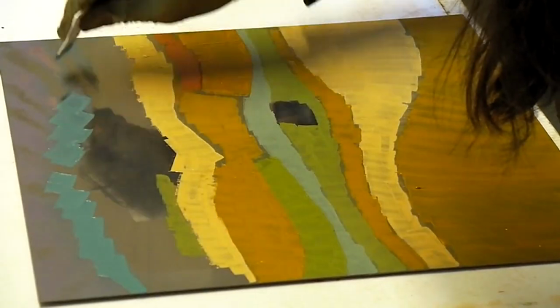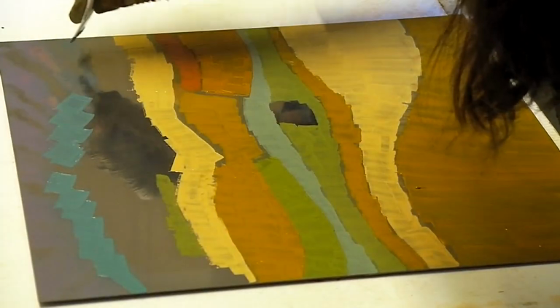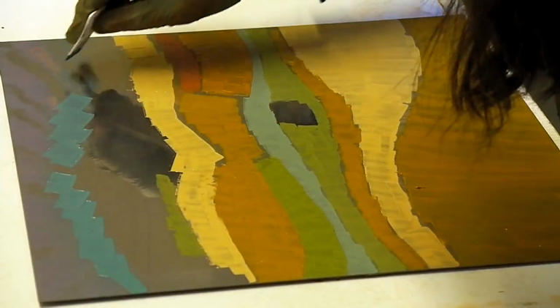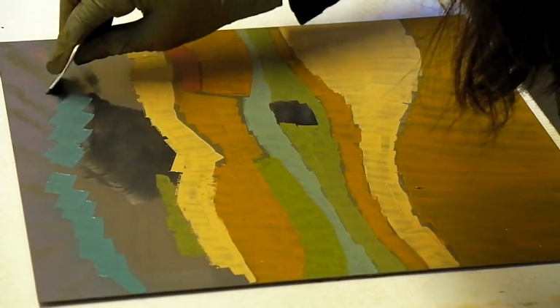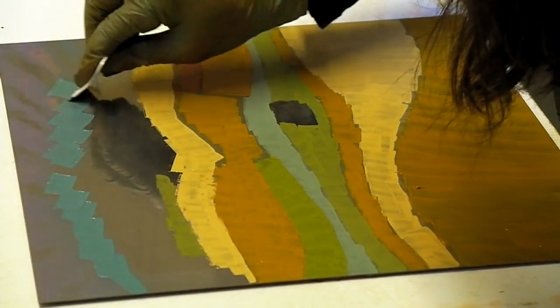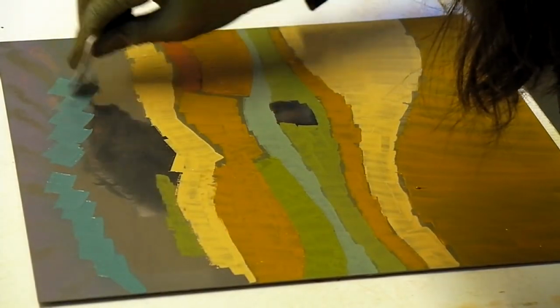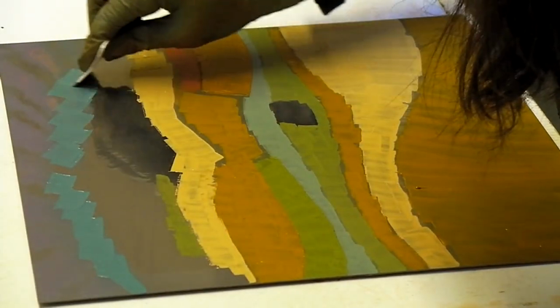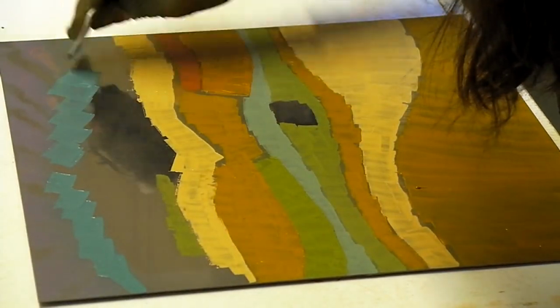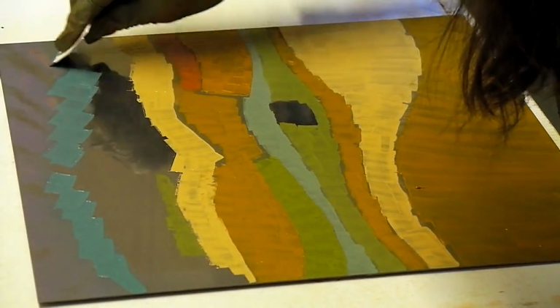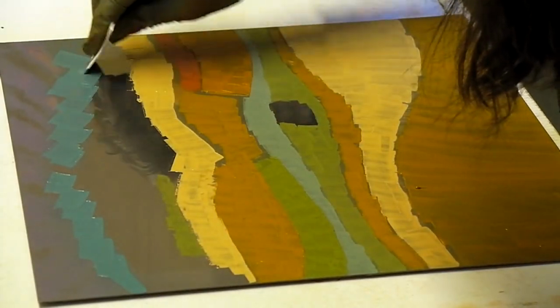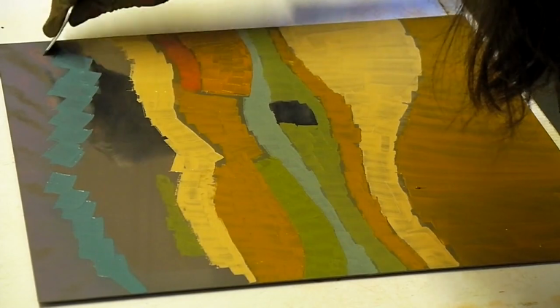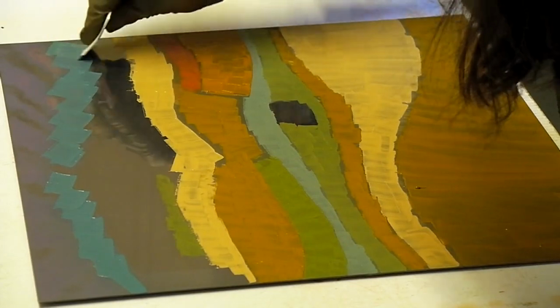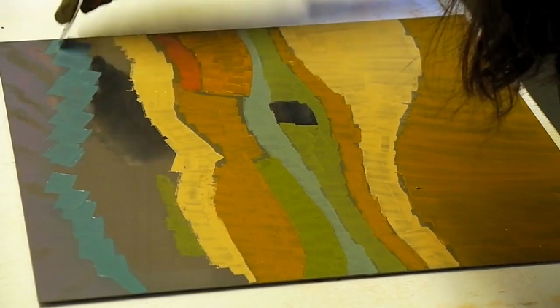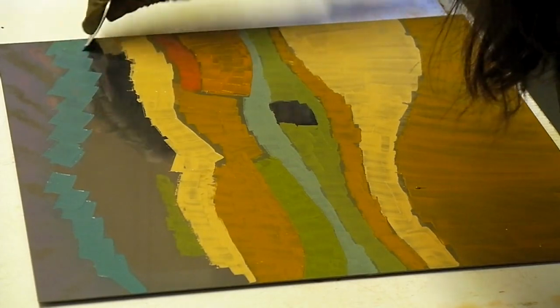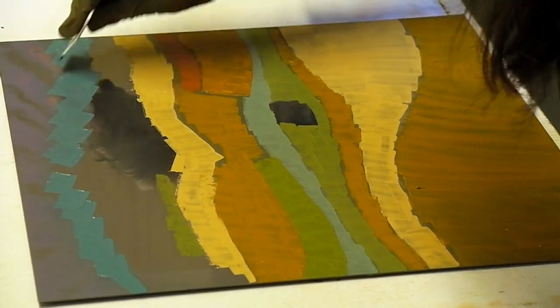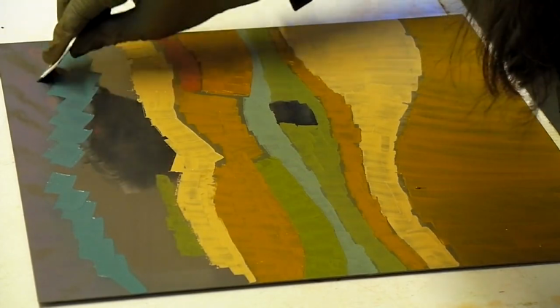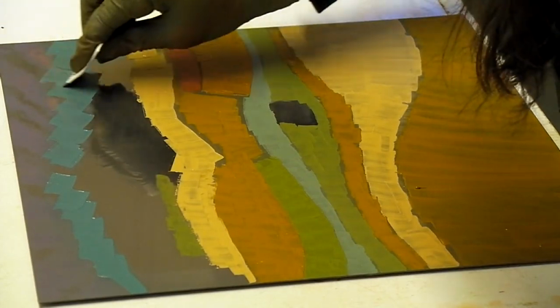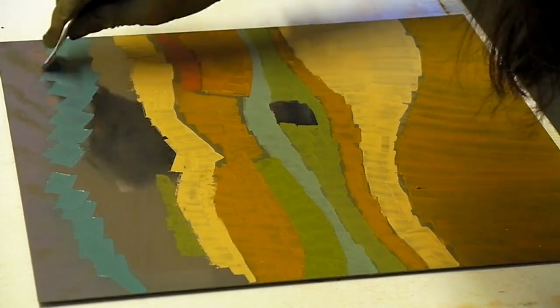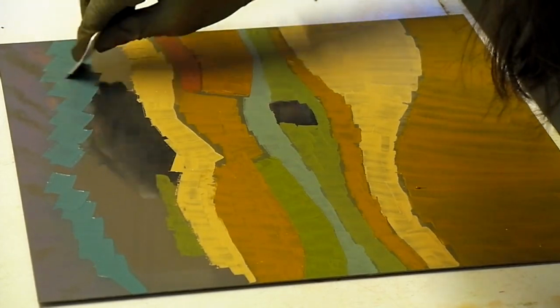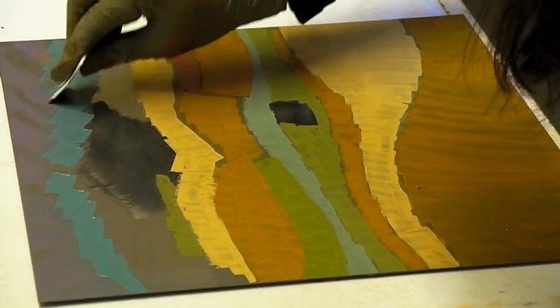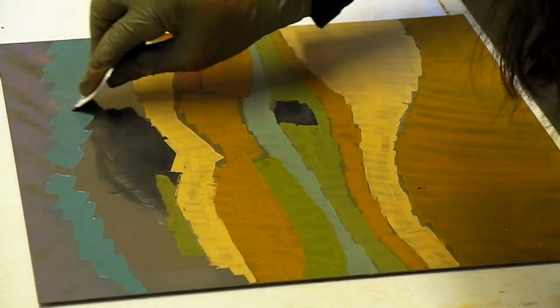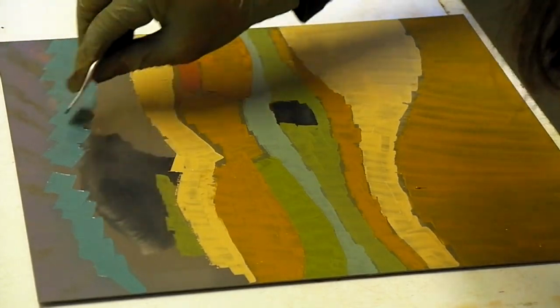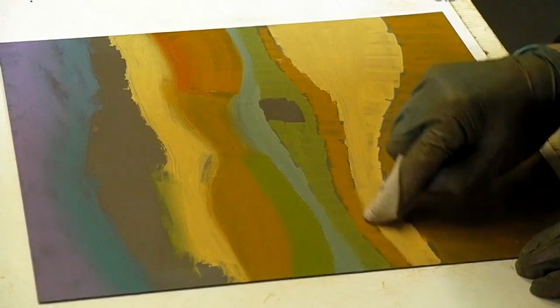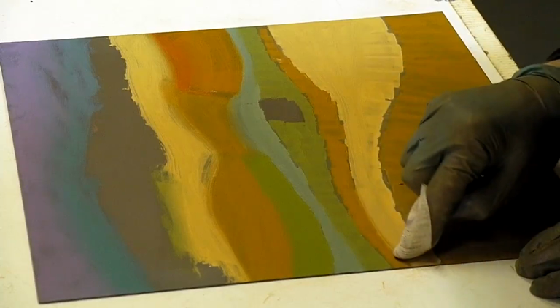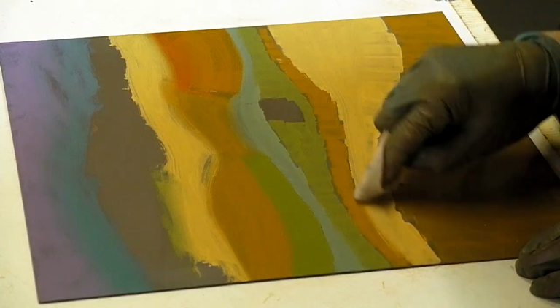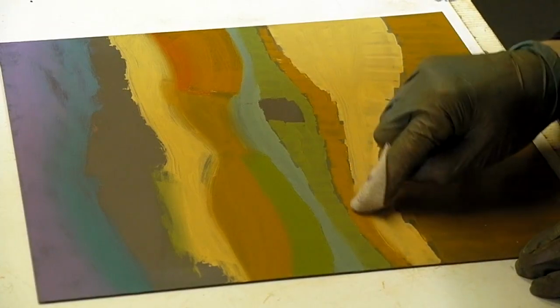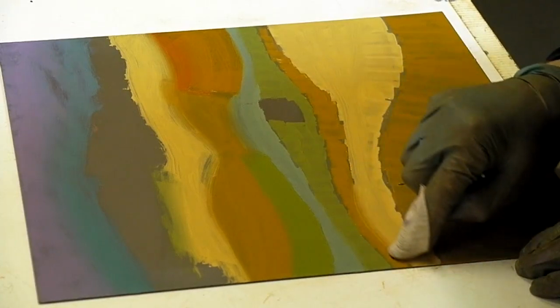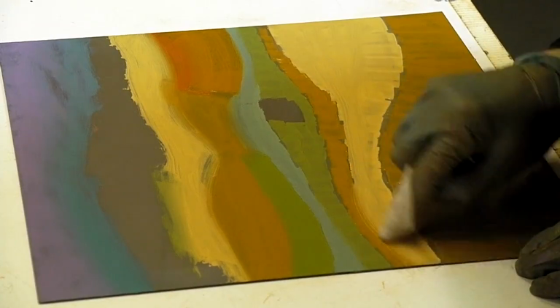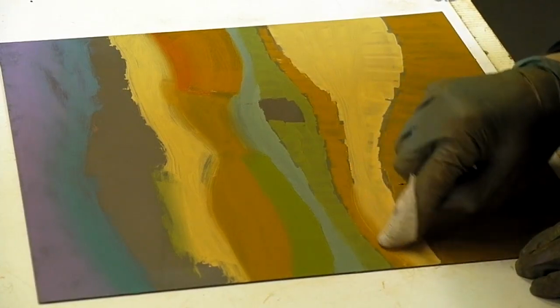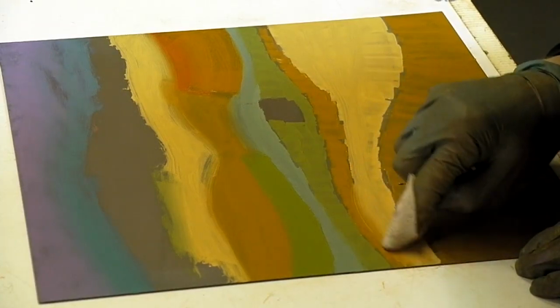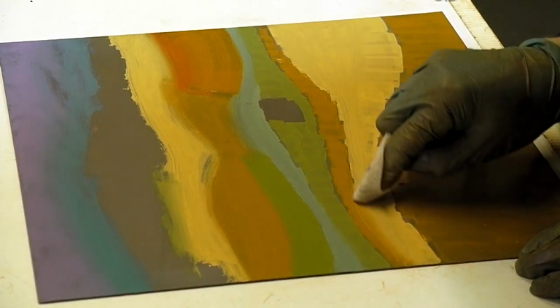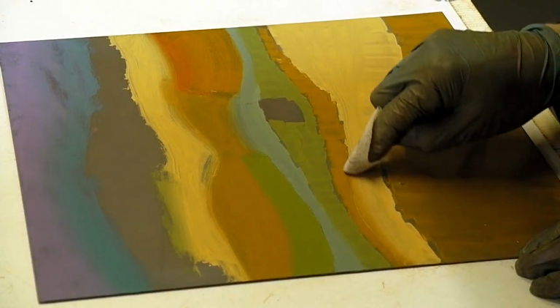Now I'm working on the second plate. I go through the same inking up and wiping back process.